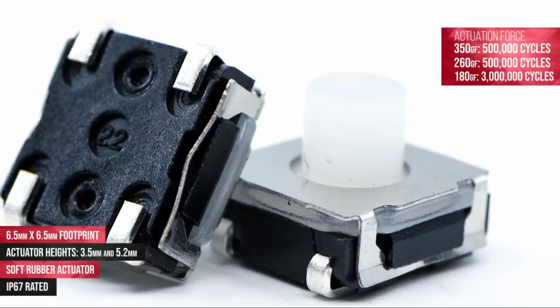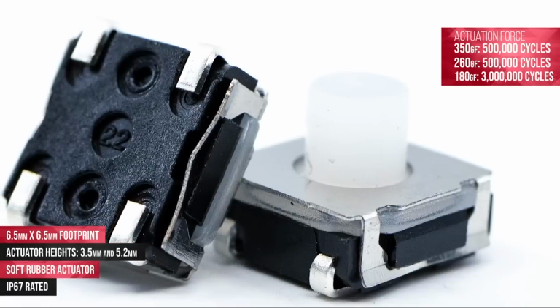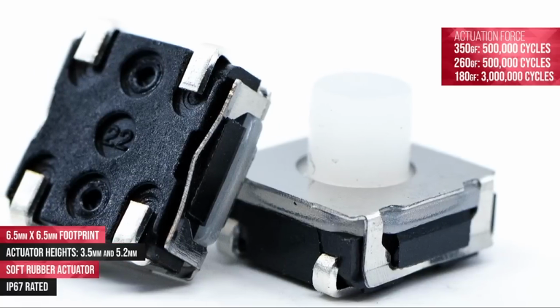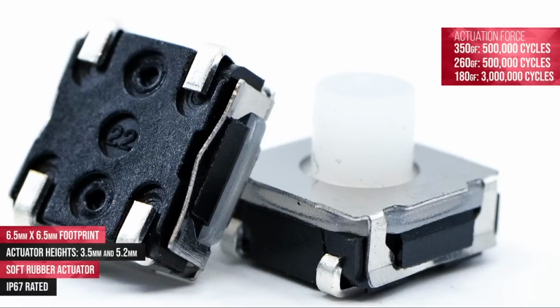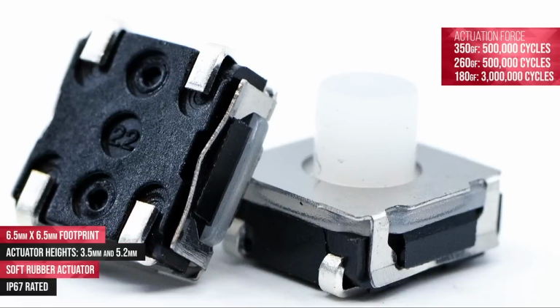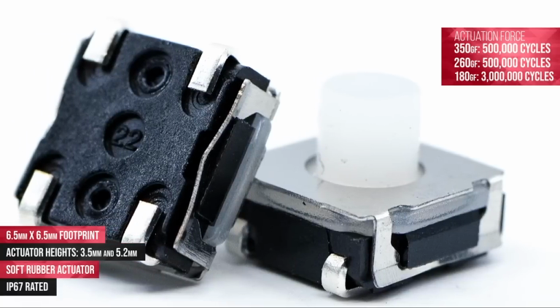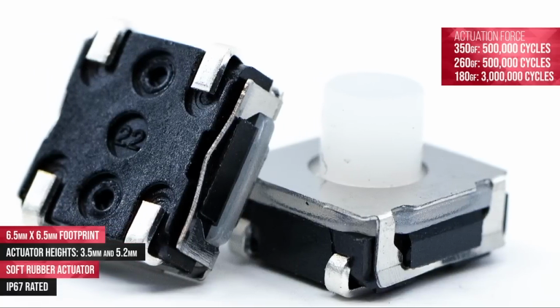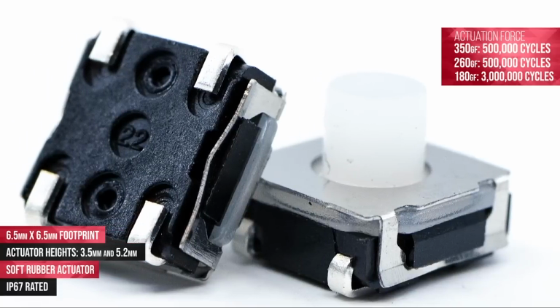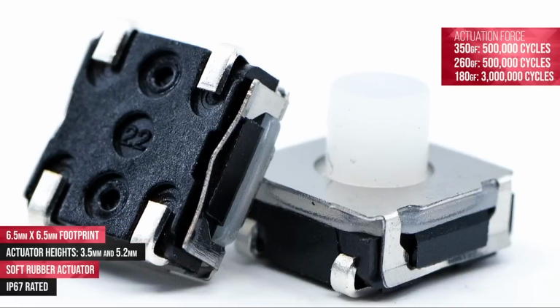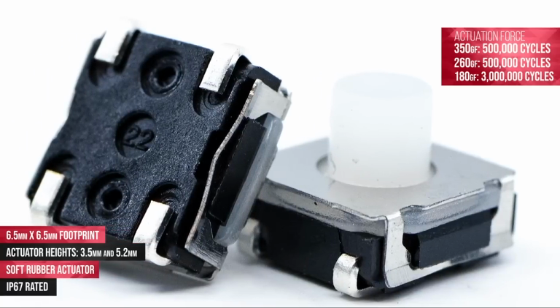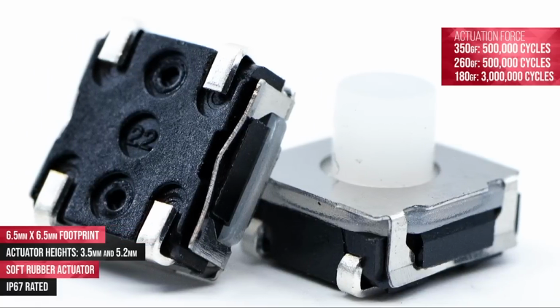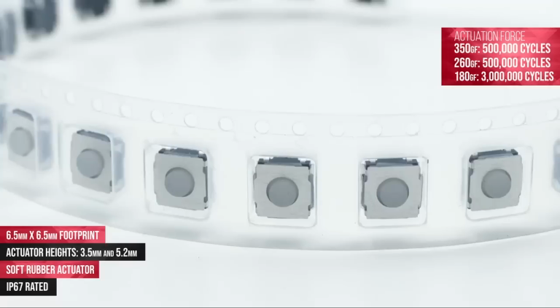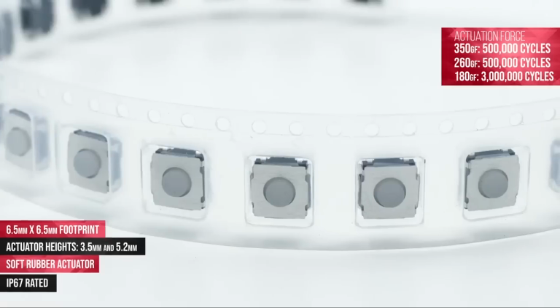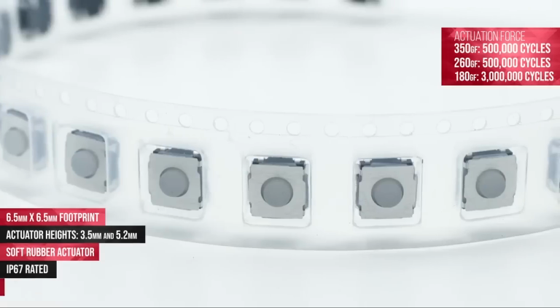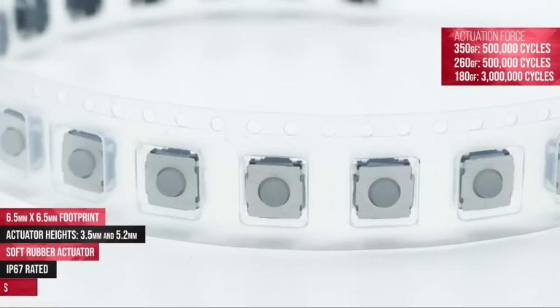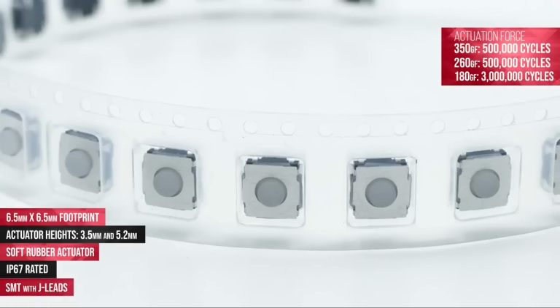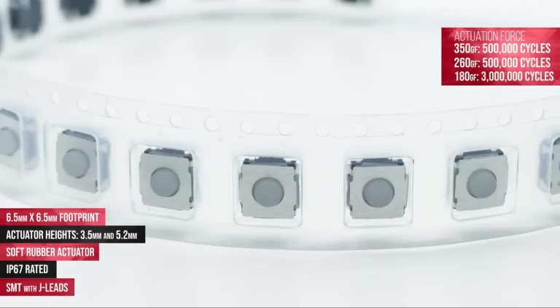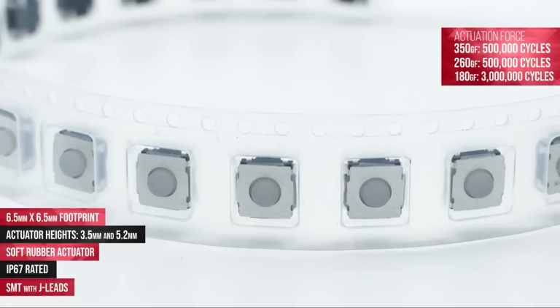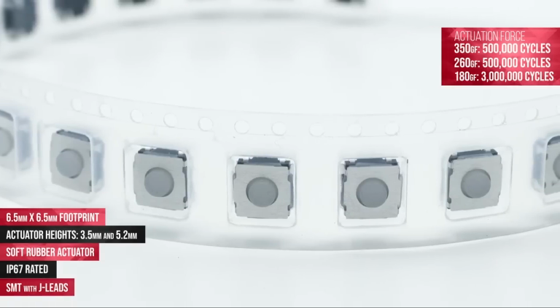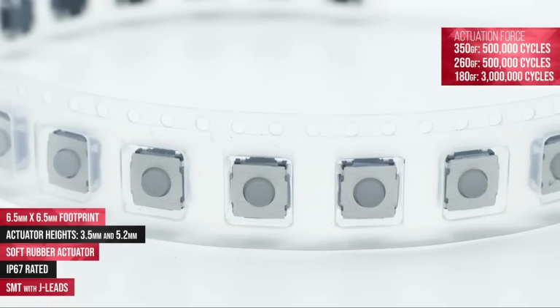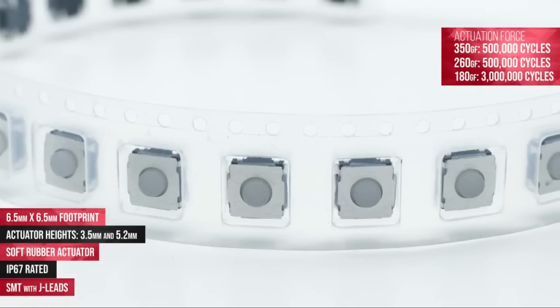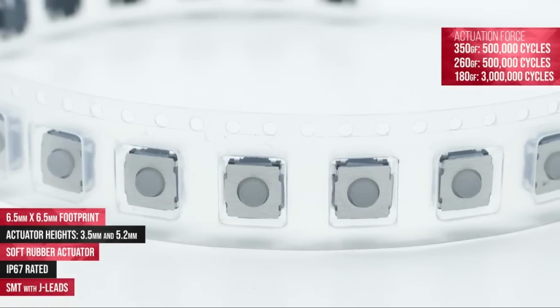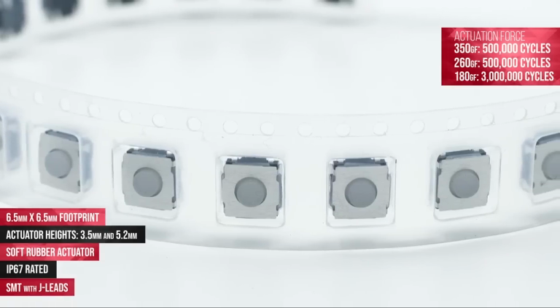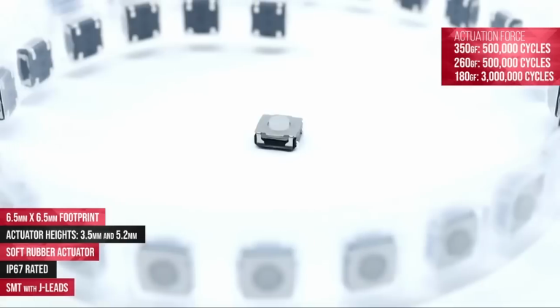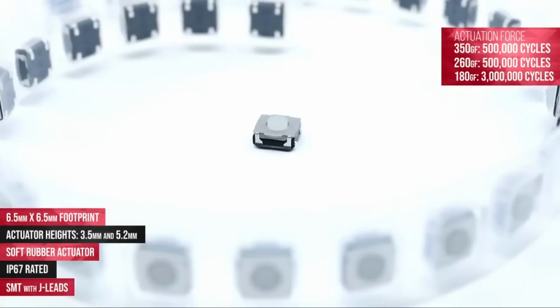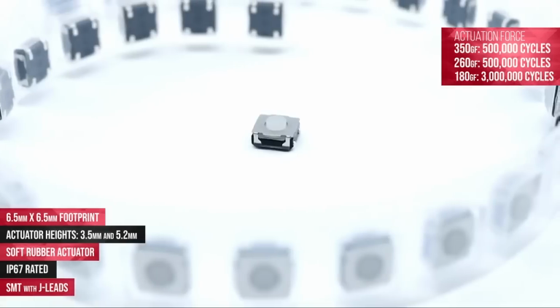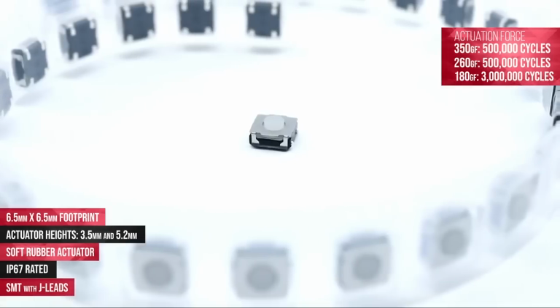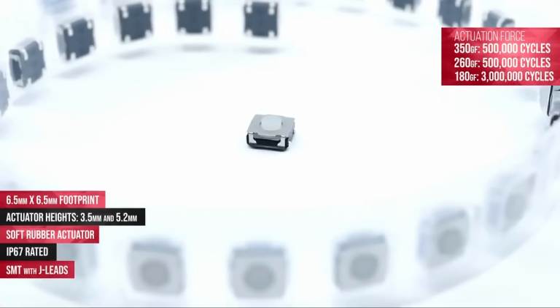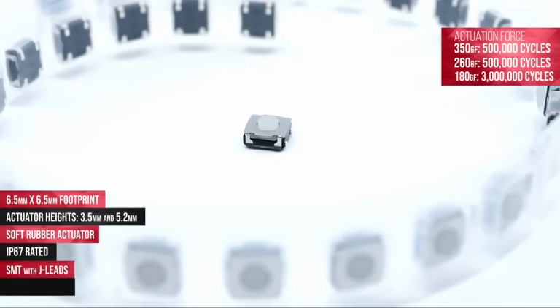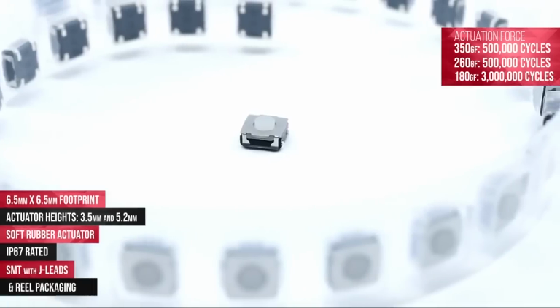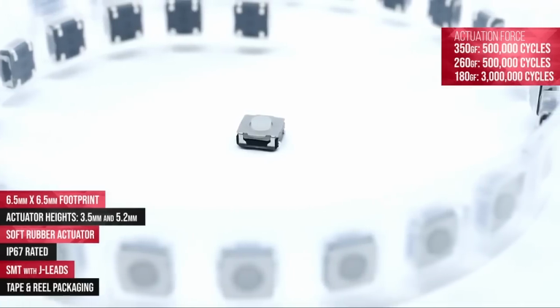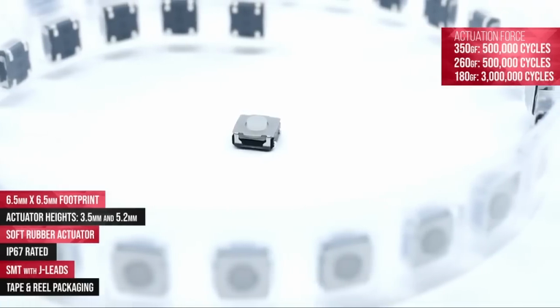The TL3145 is a surface mount component with J-leads and is packaged in tape and reel form.